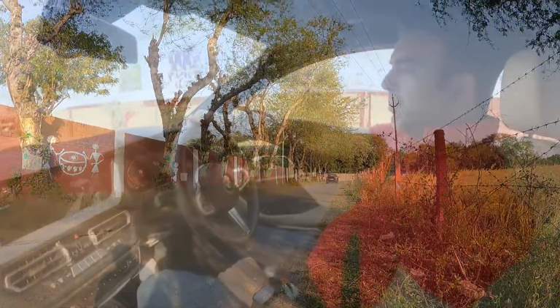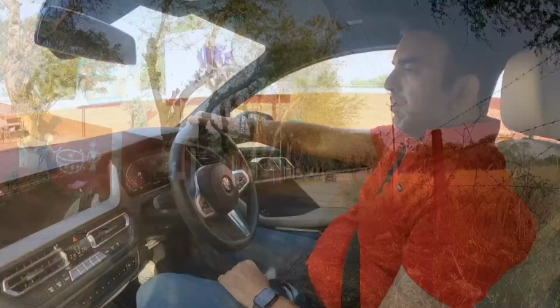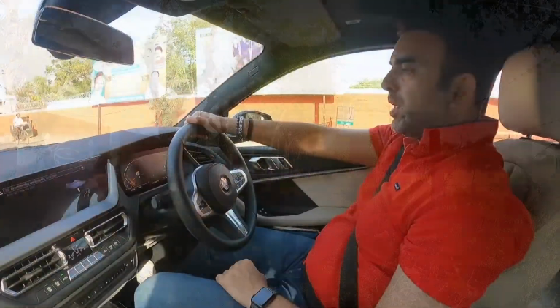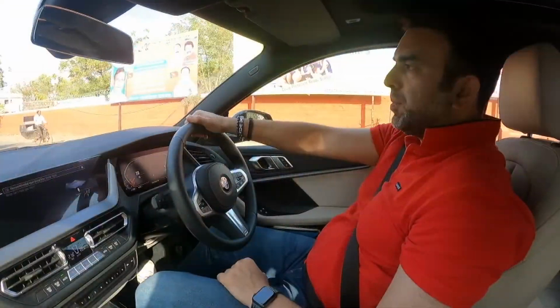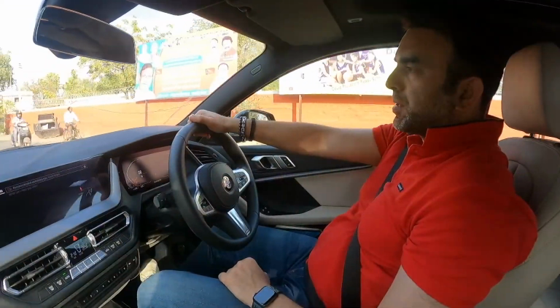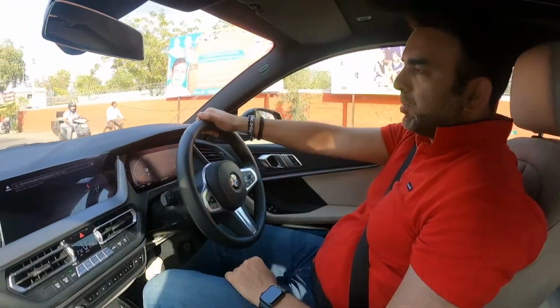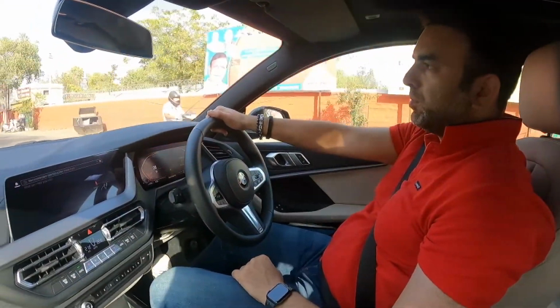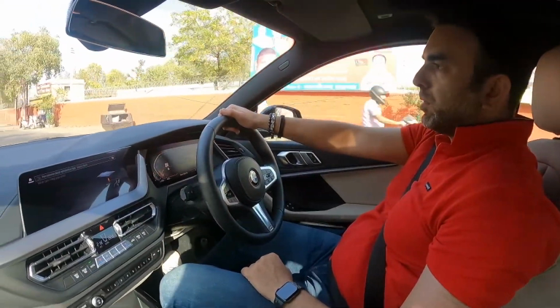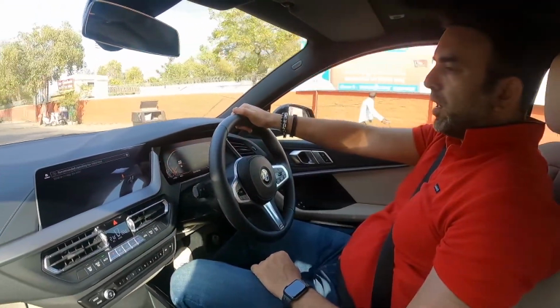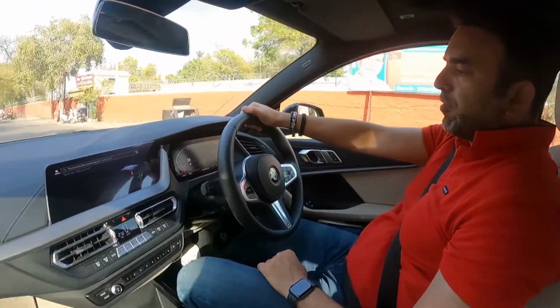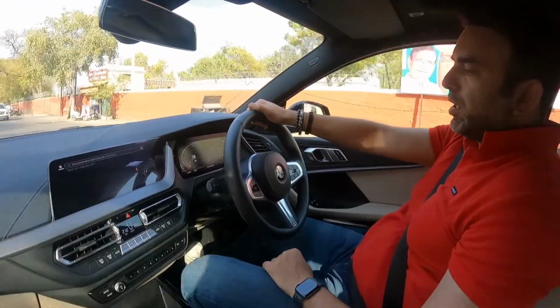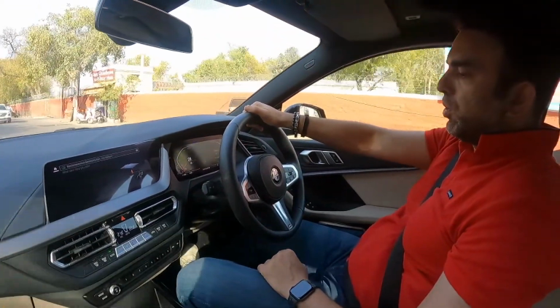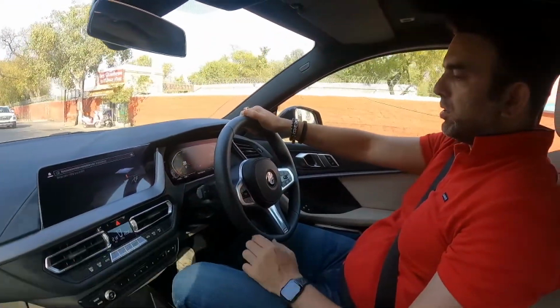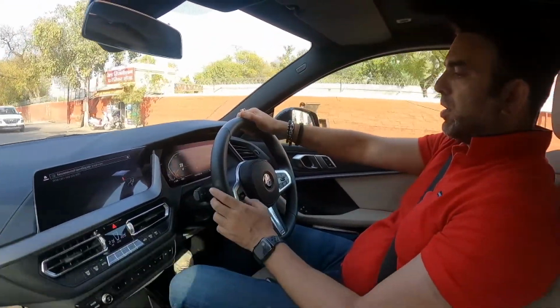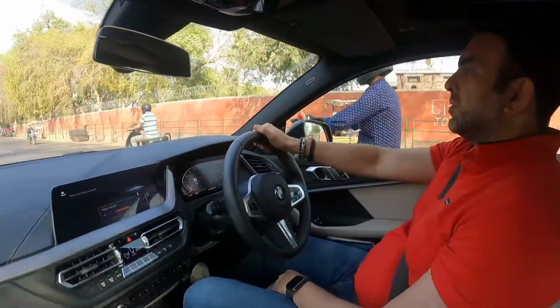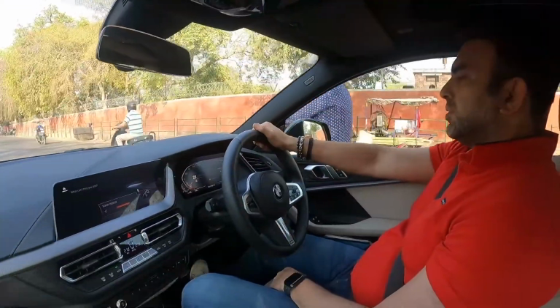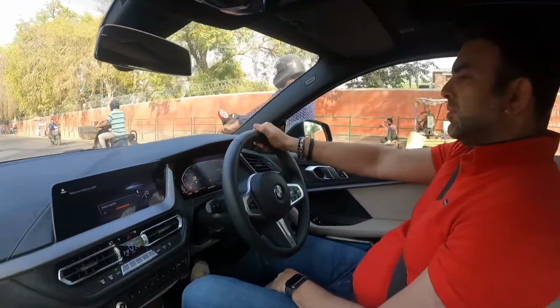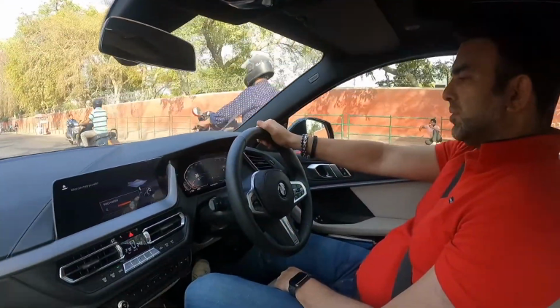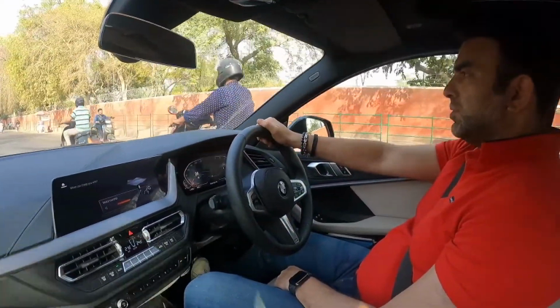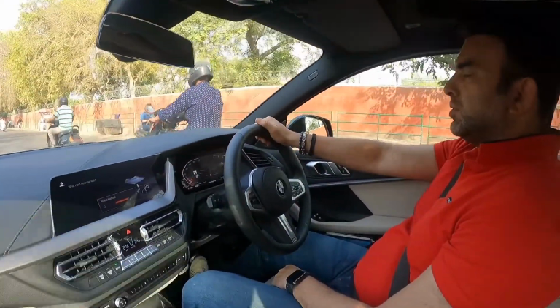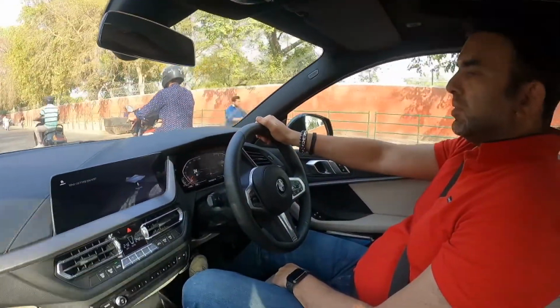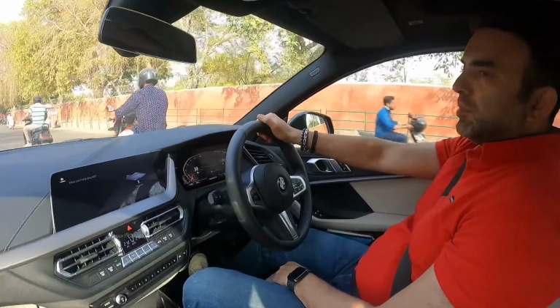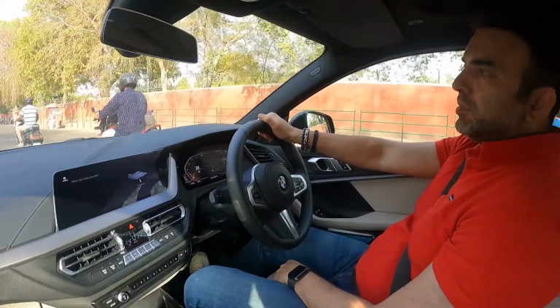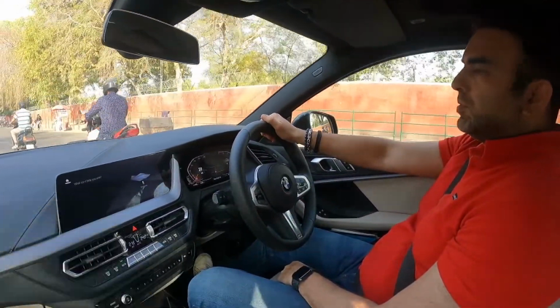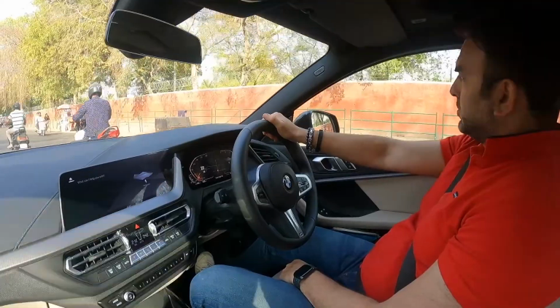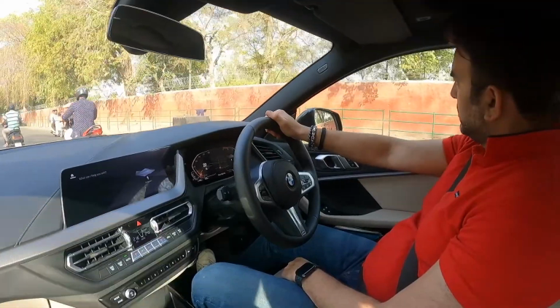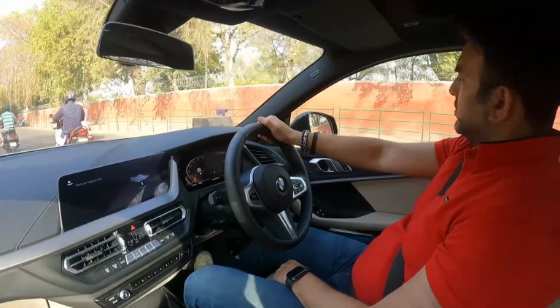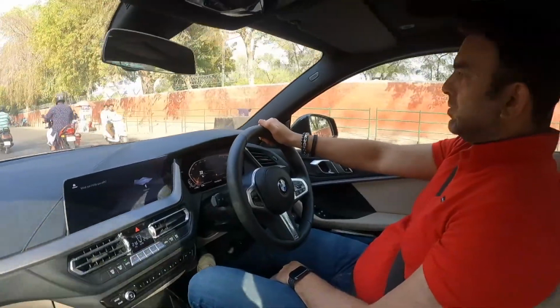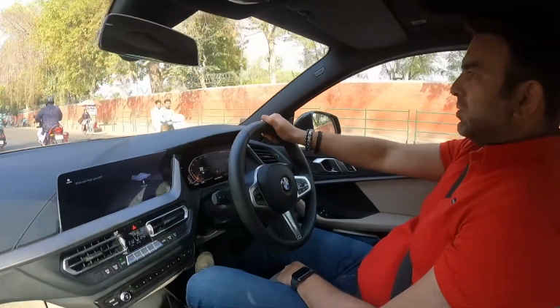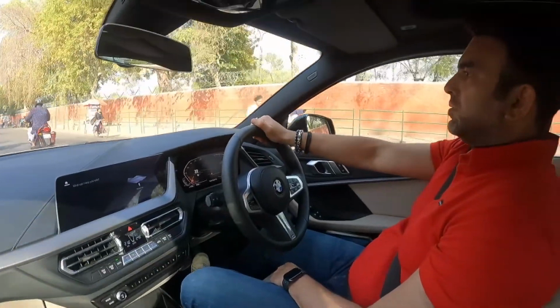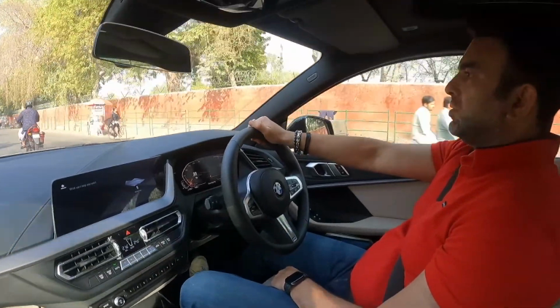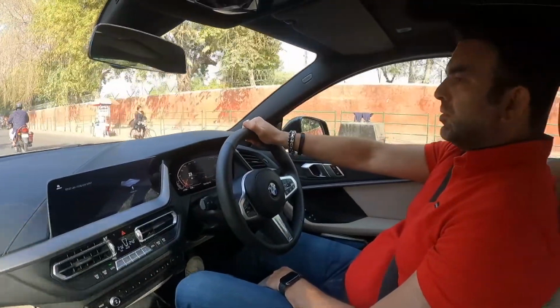Hey BMW, I'm feeling cold. The car responds: I will increase the temperature, it will be more comfortable shortly.